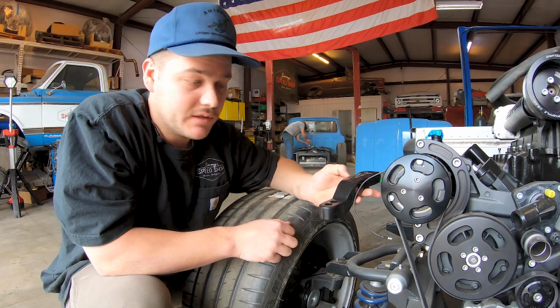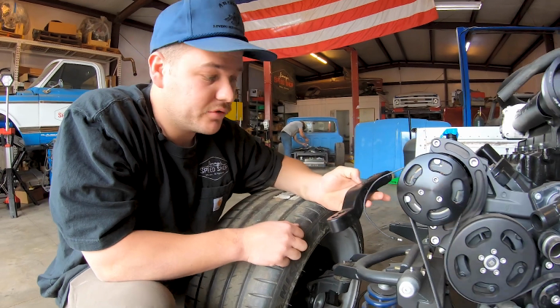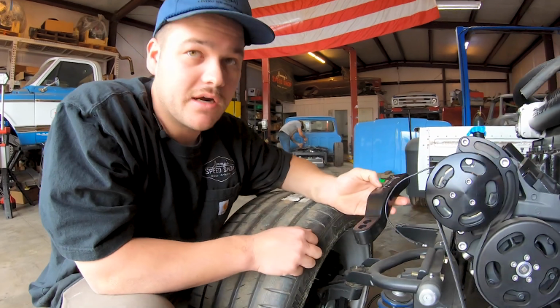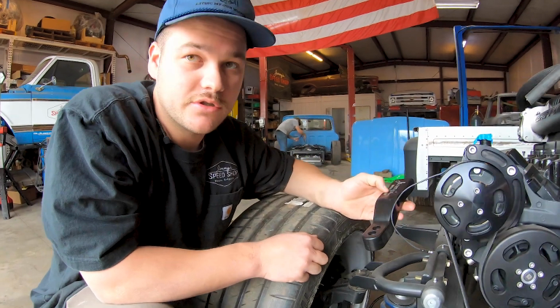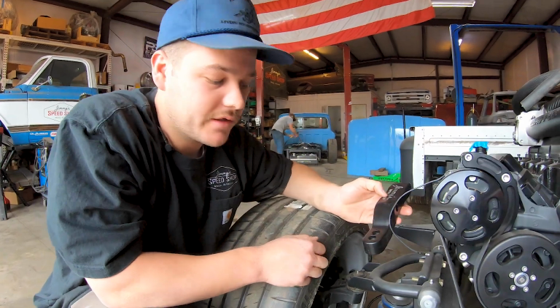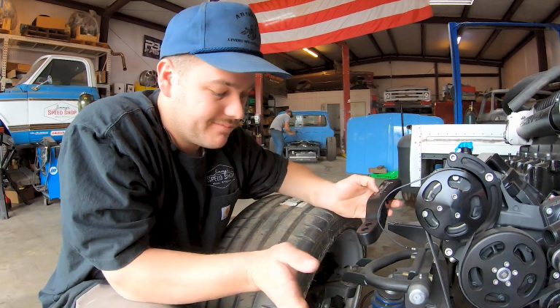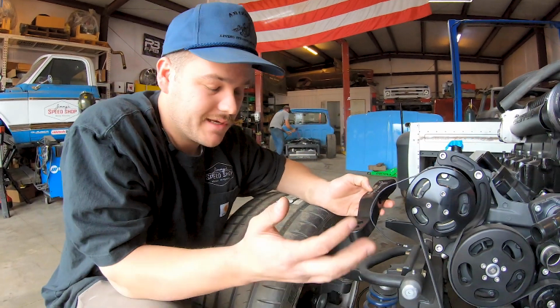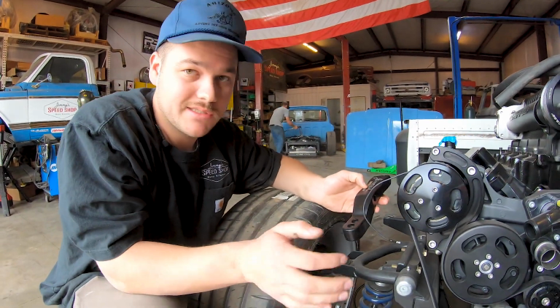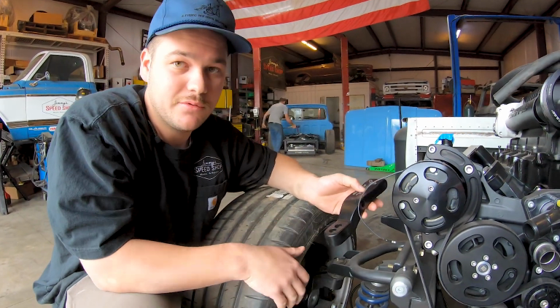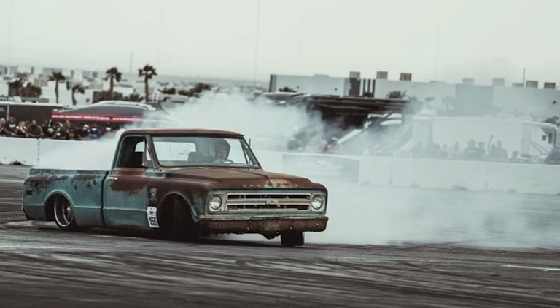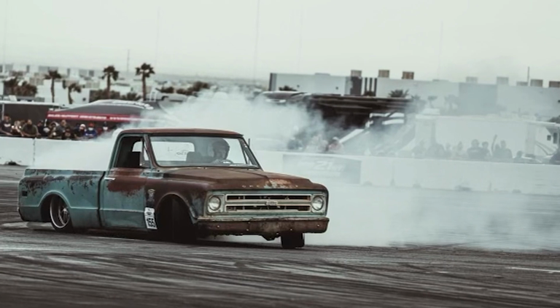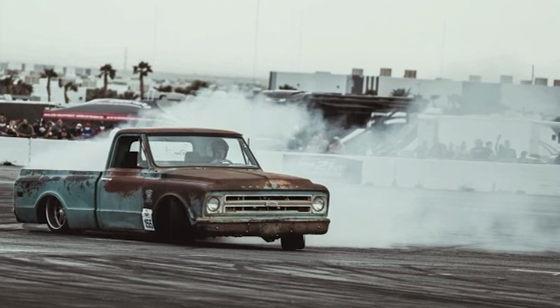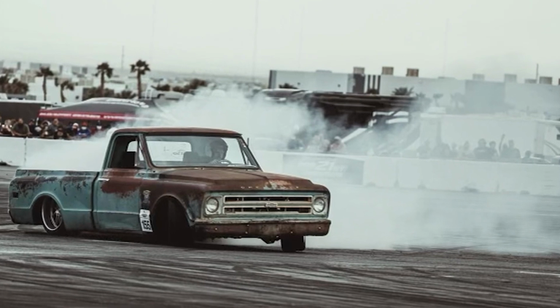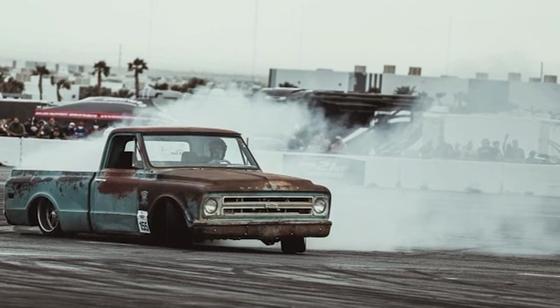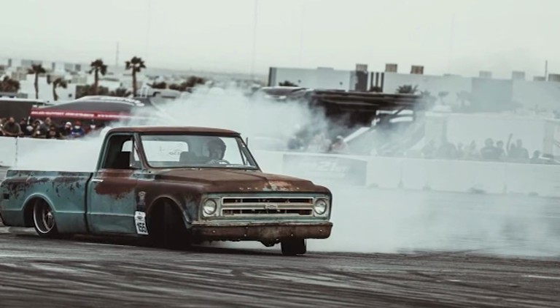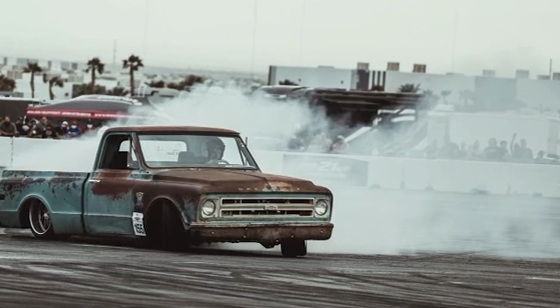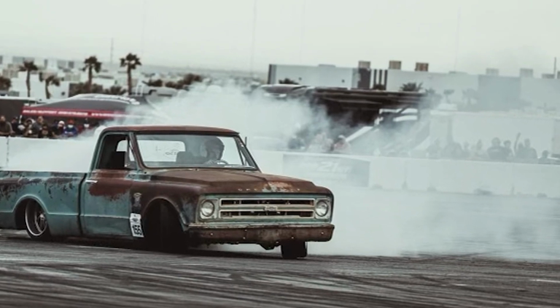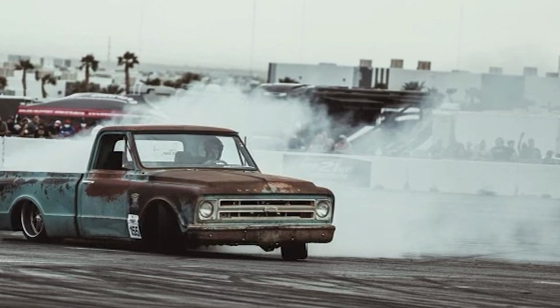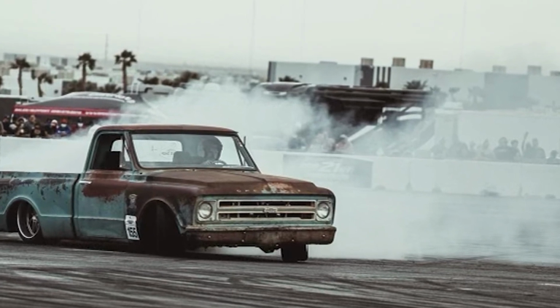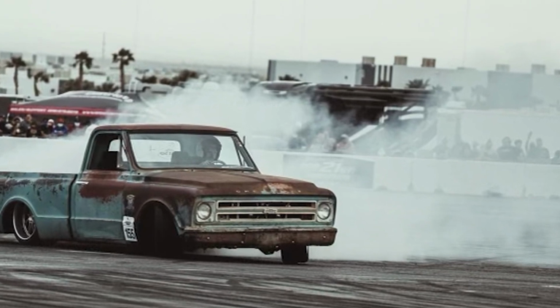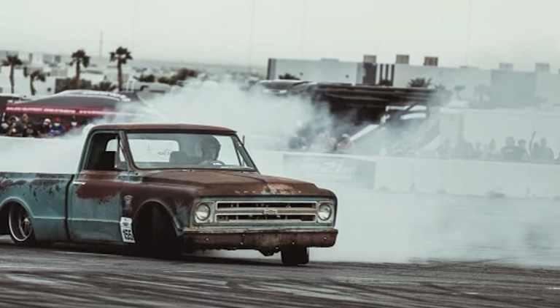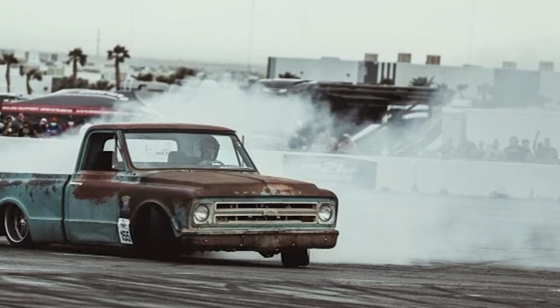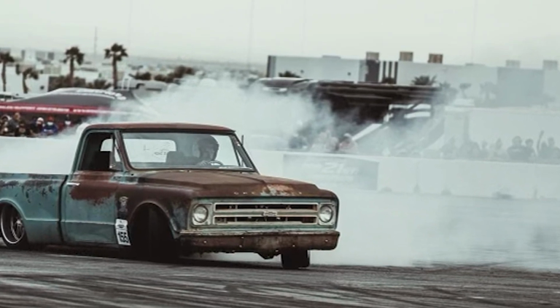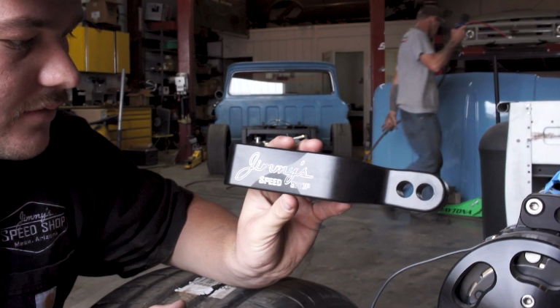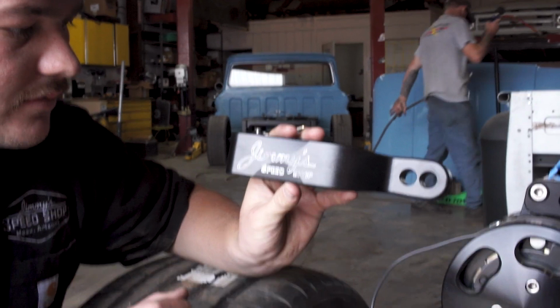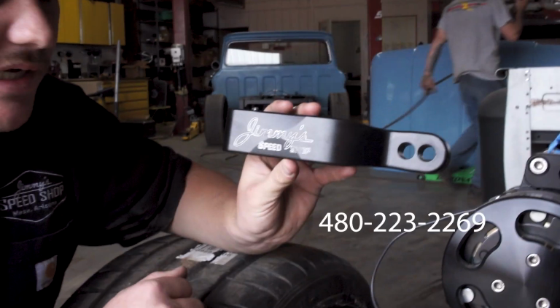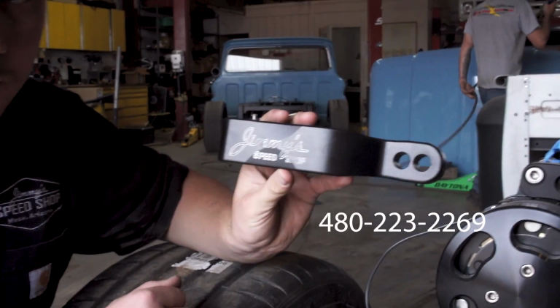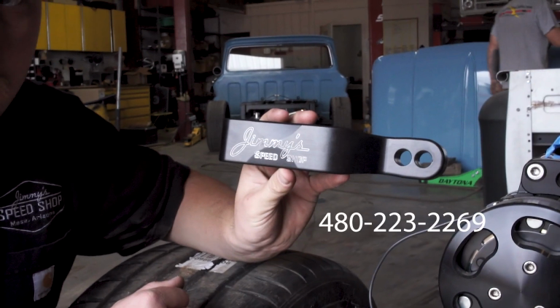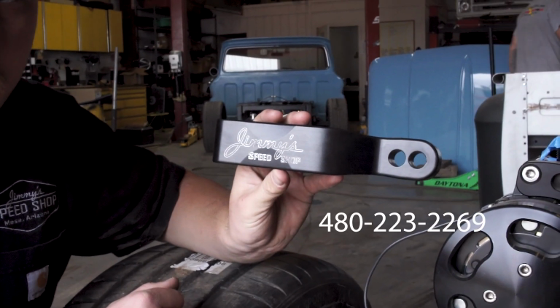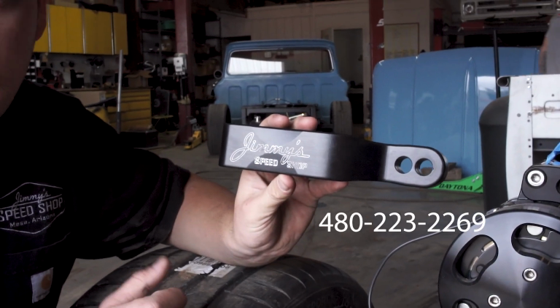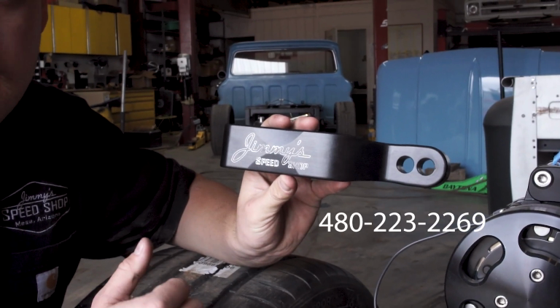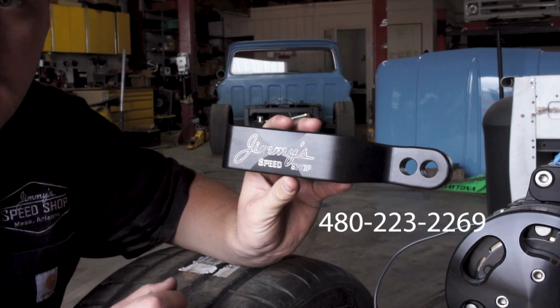This bolted on a truck gets stupid angle. Call me, hit me on Instagram, DM me, text me — whatever. My number's online.